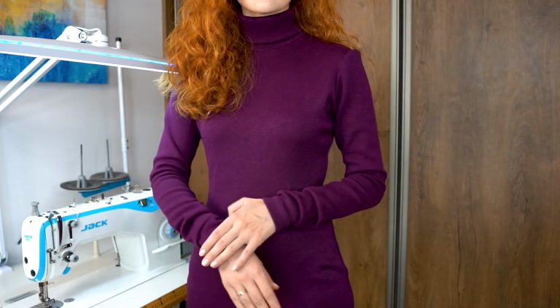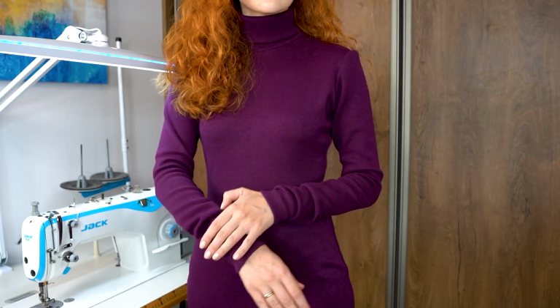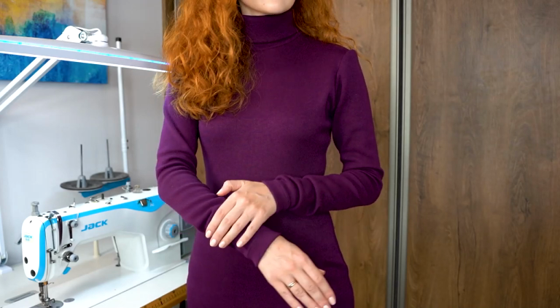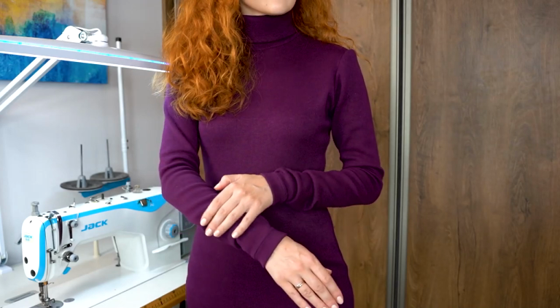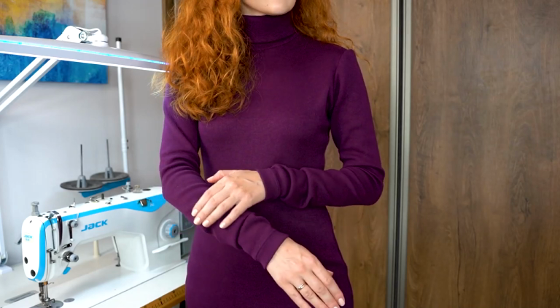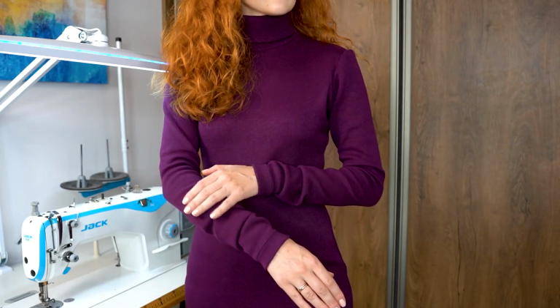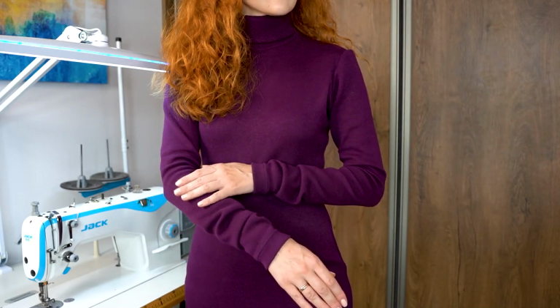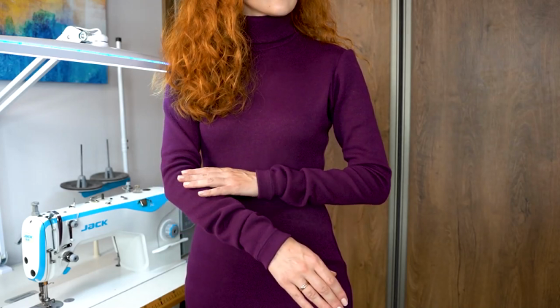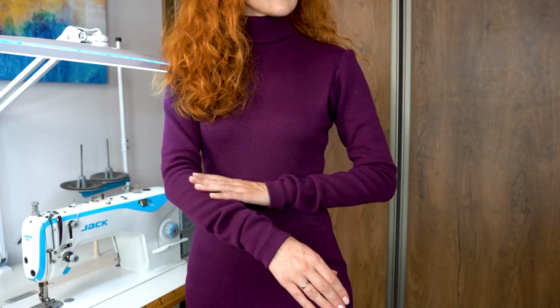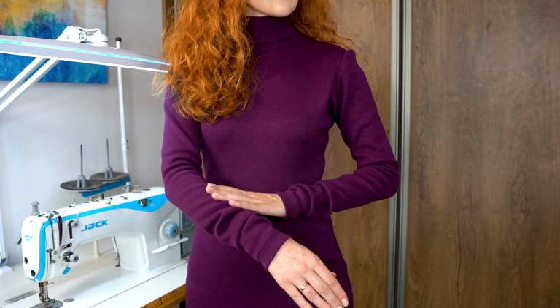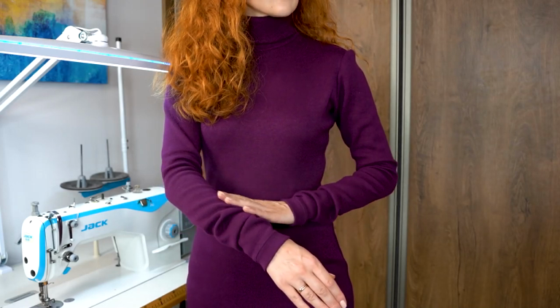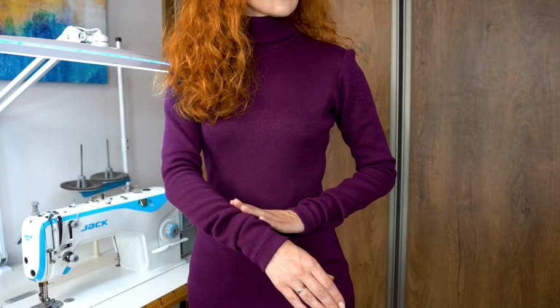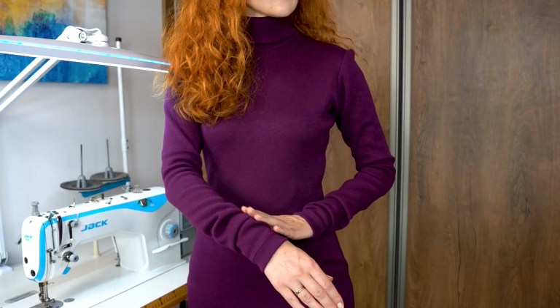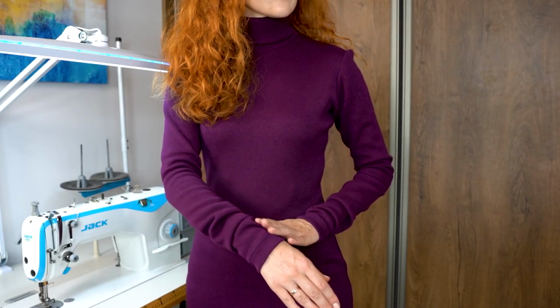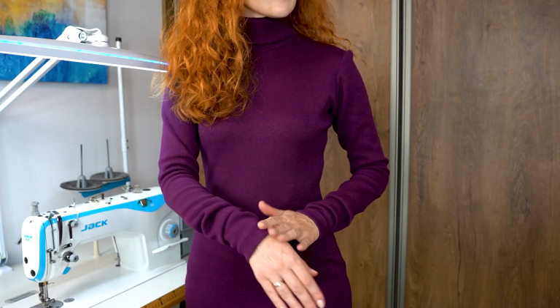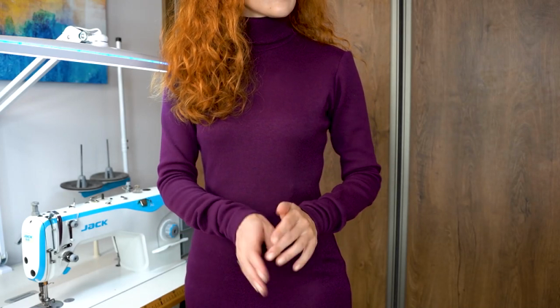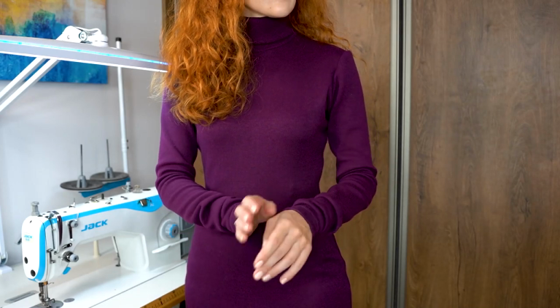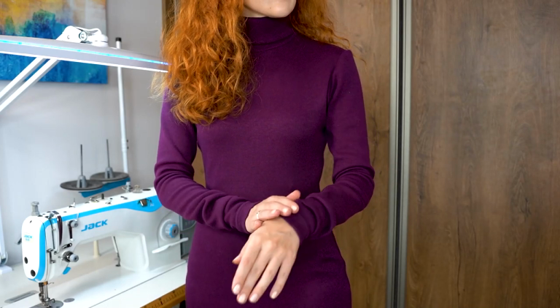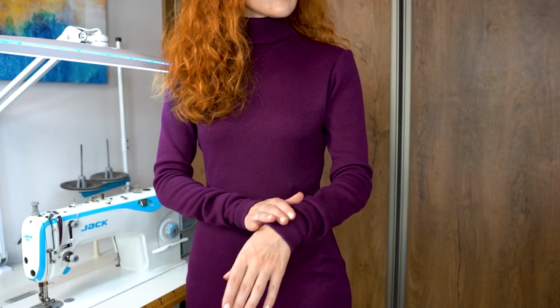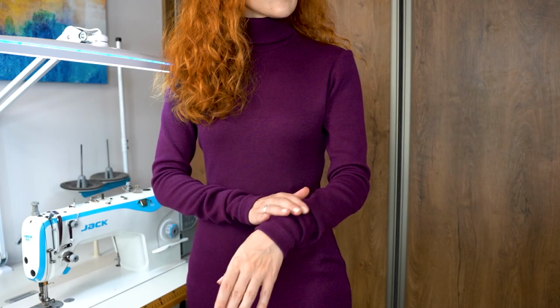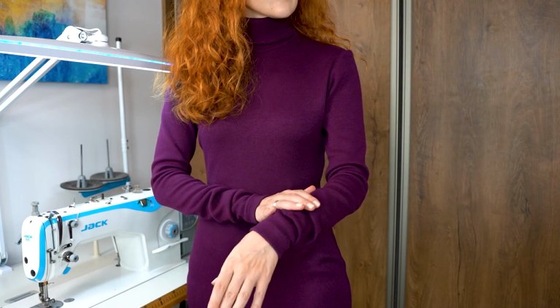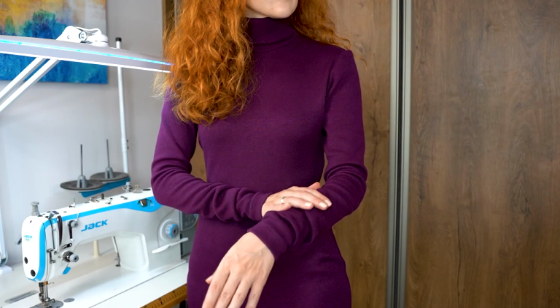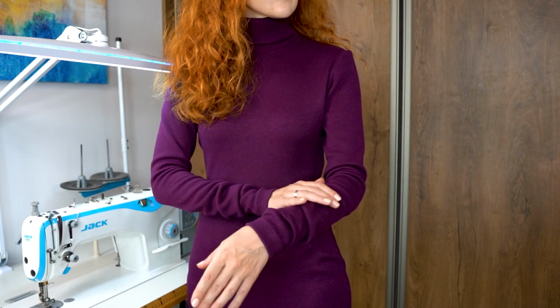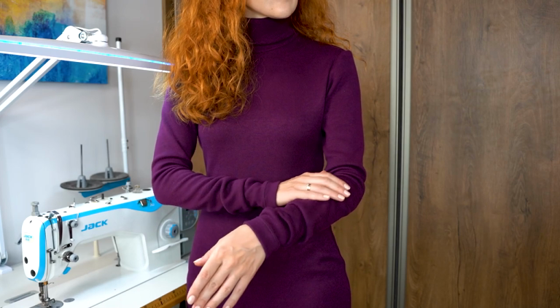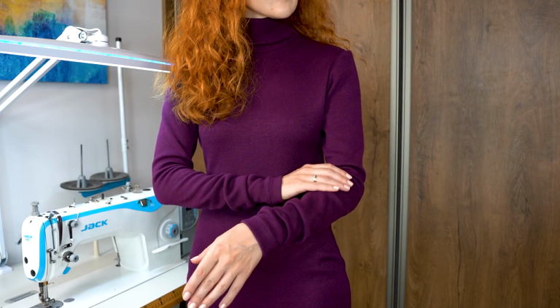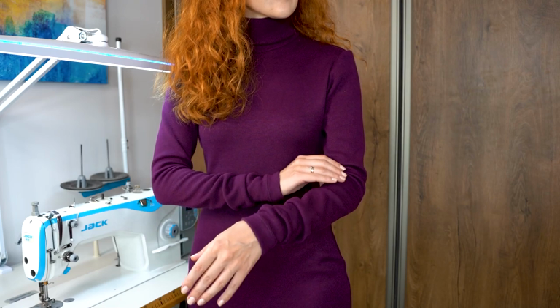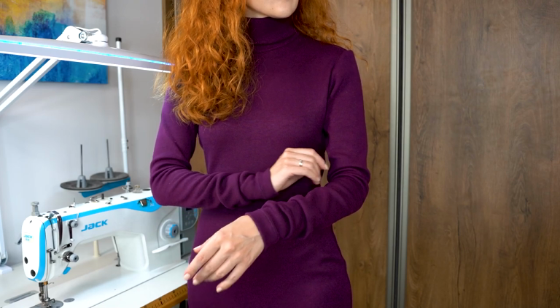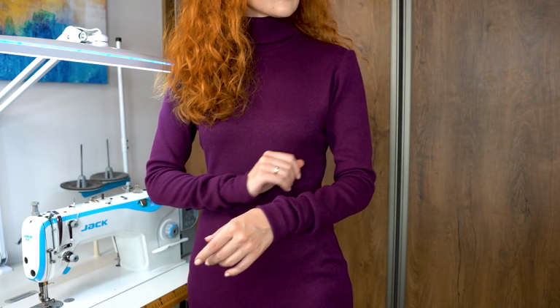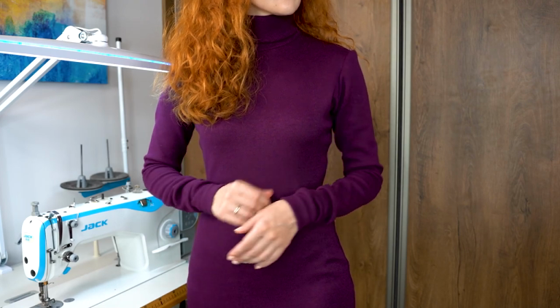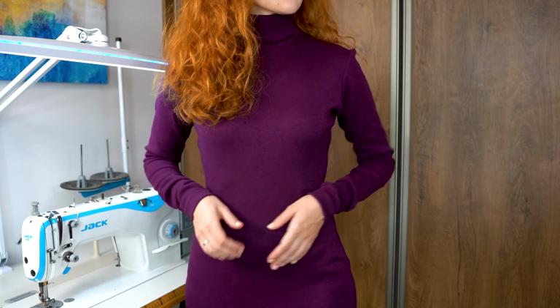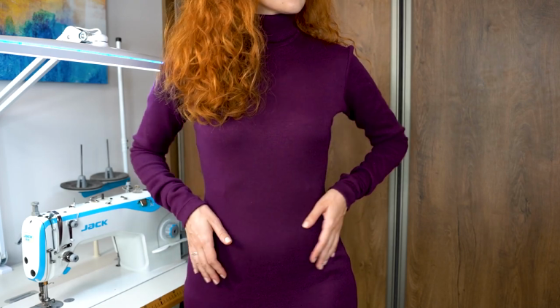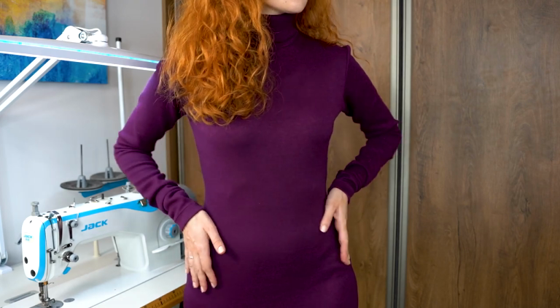Let's sew a super comfy, versatile turtleneck dress in just one evening.